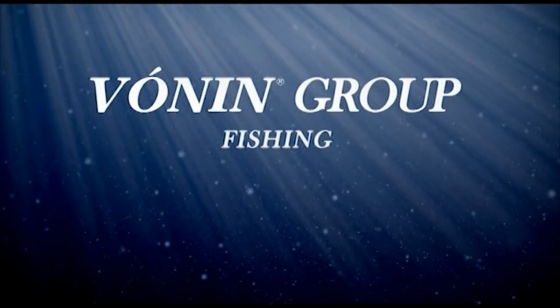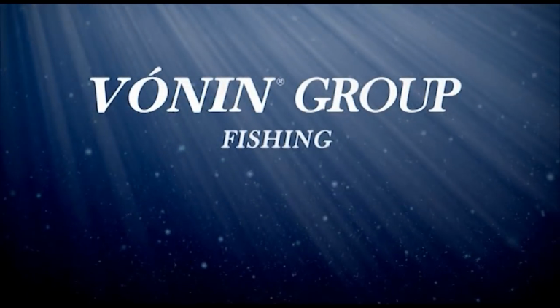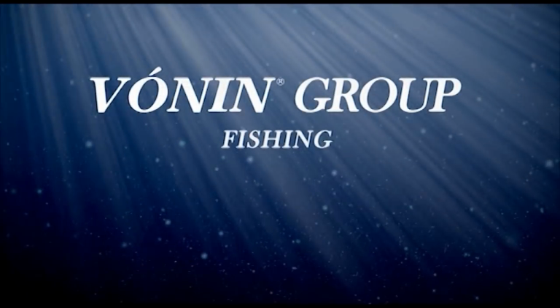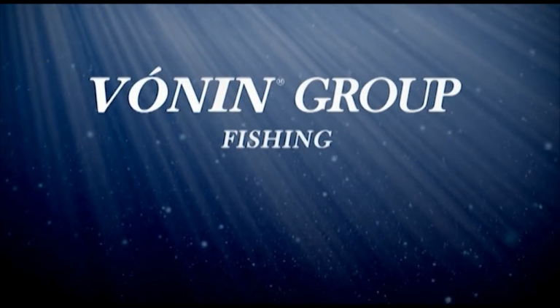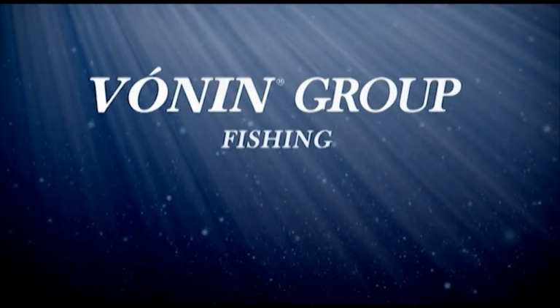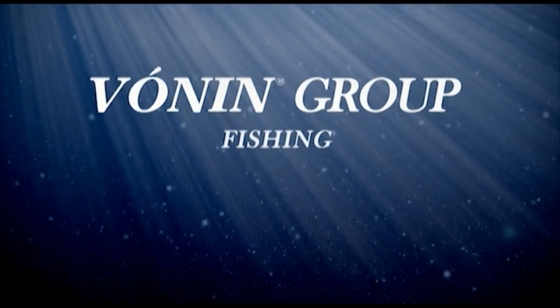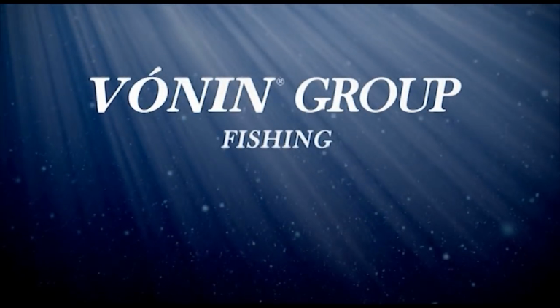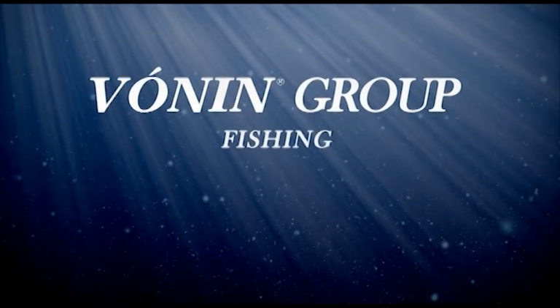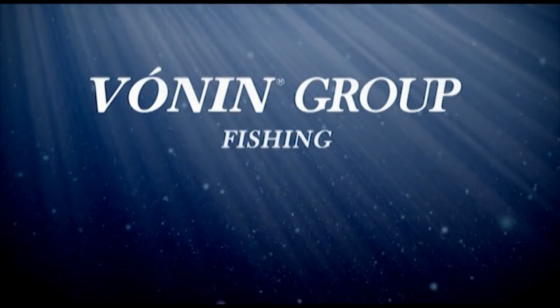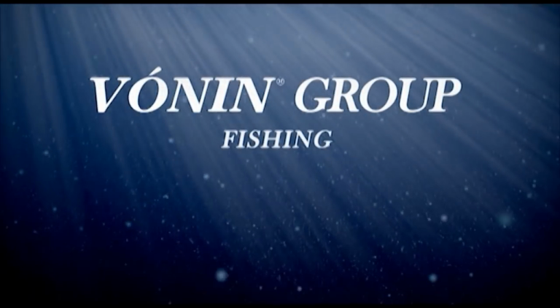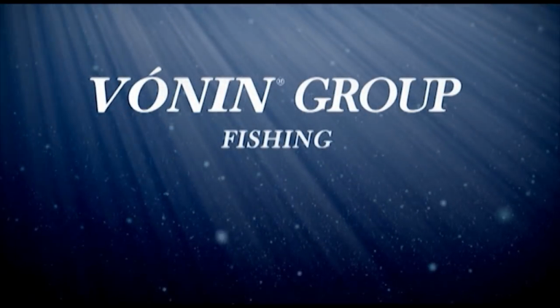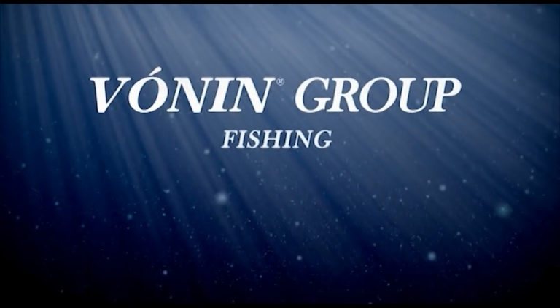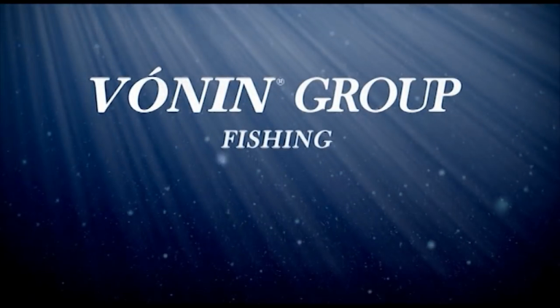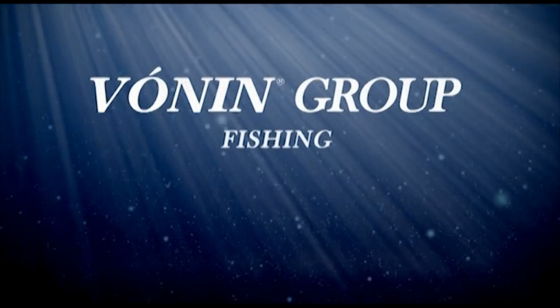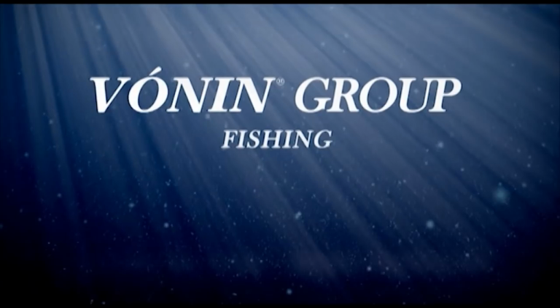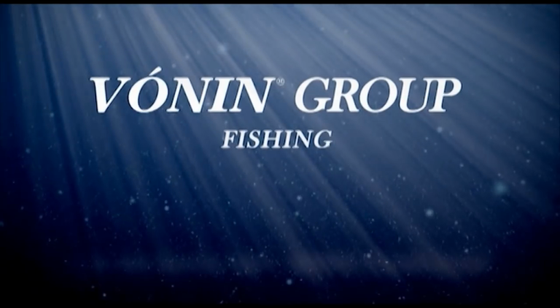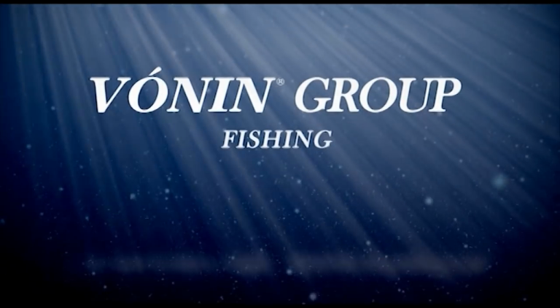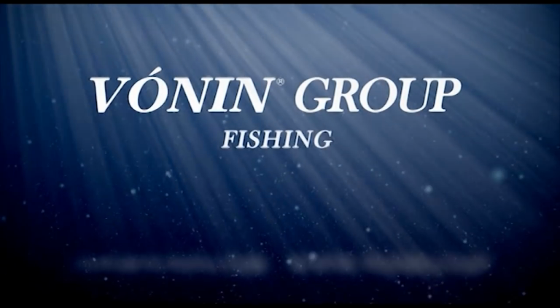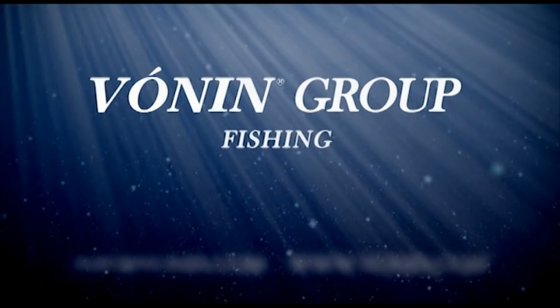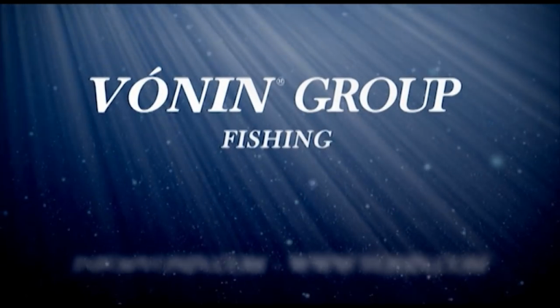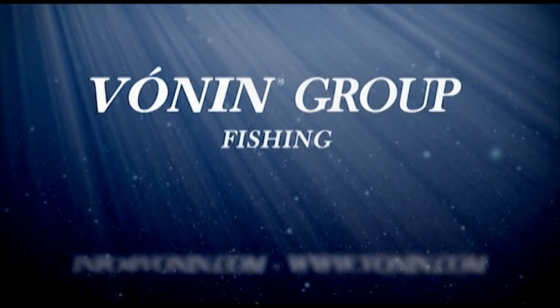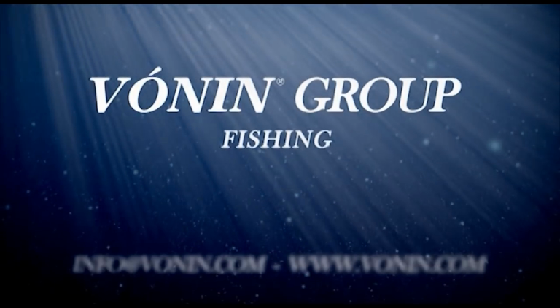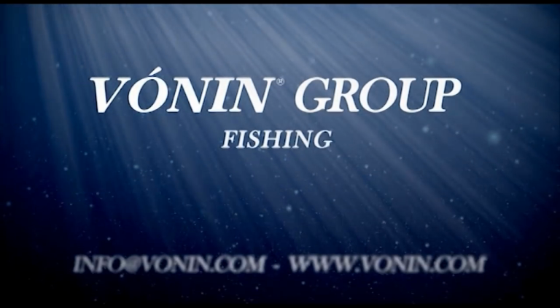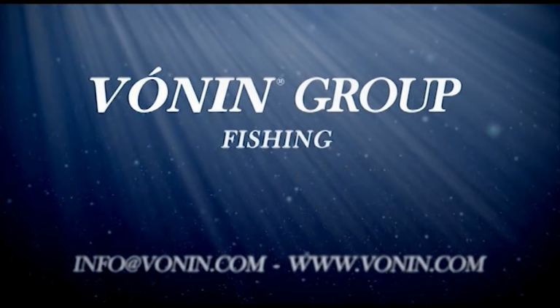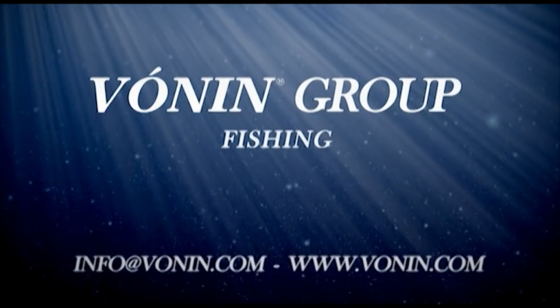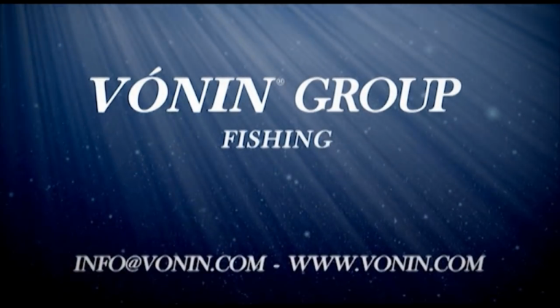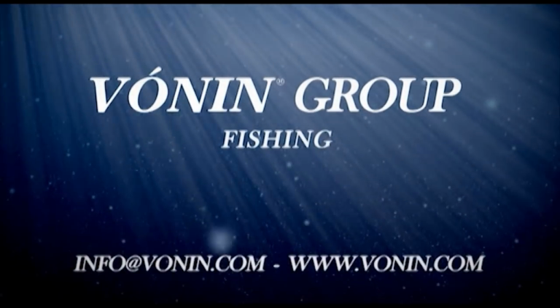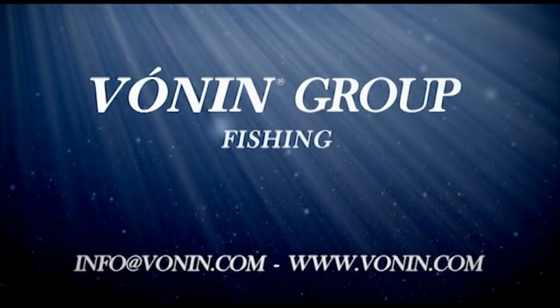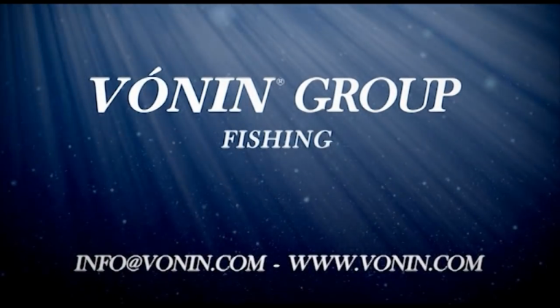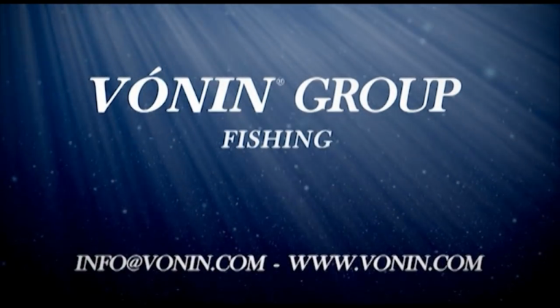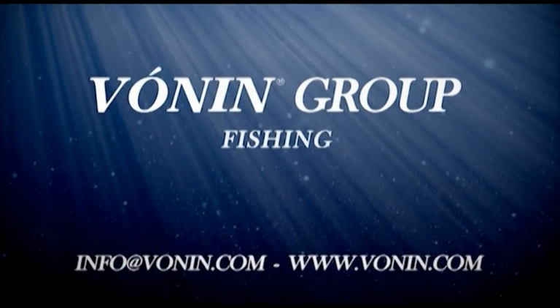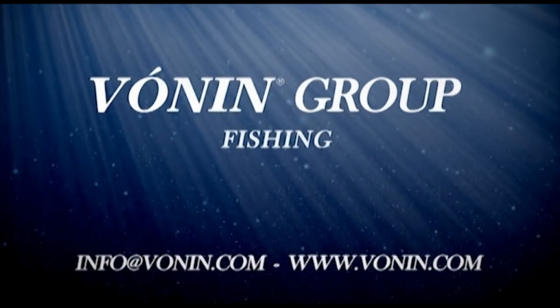For more information, visit our website at Valman.com.